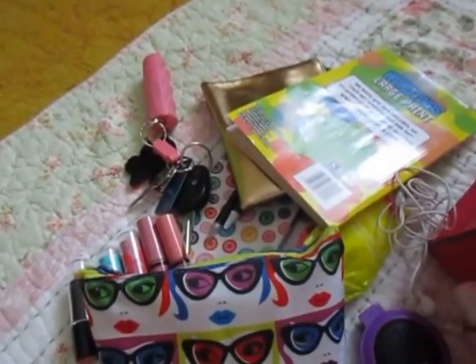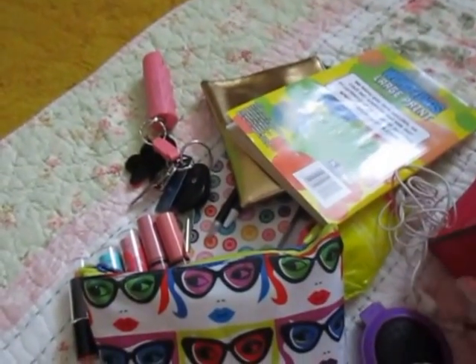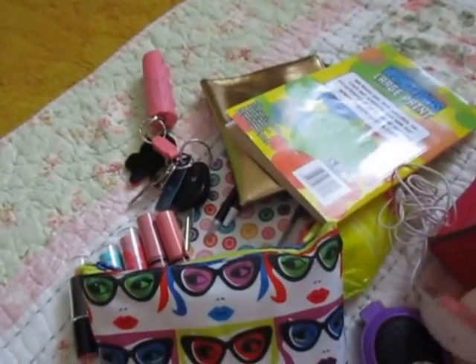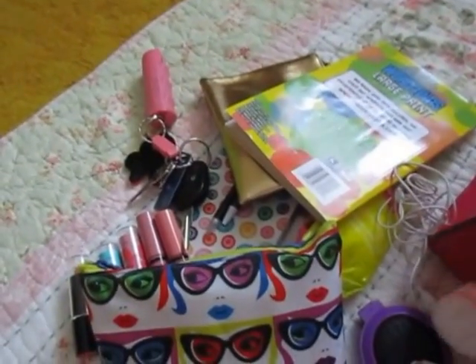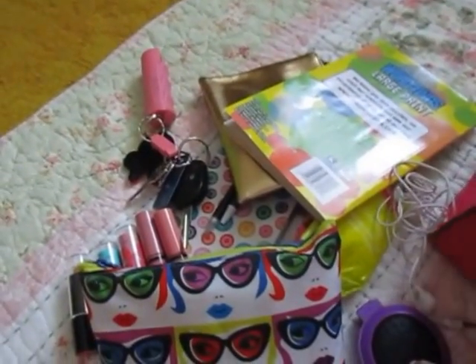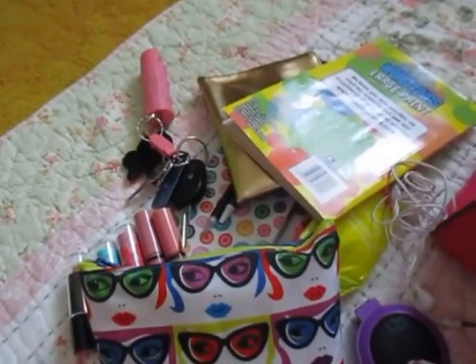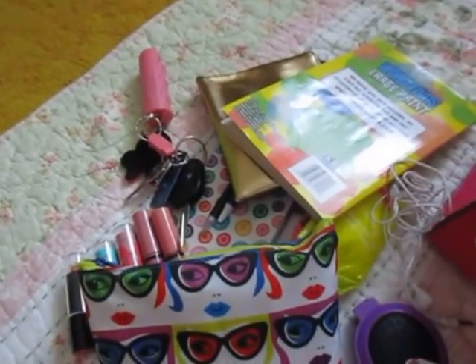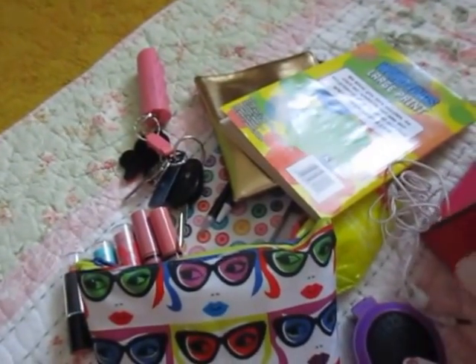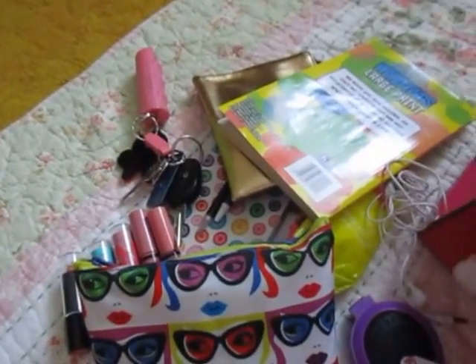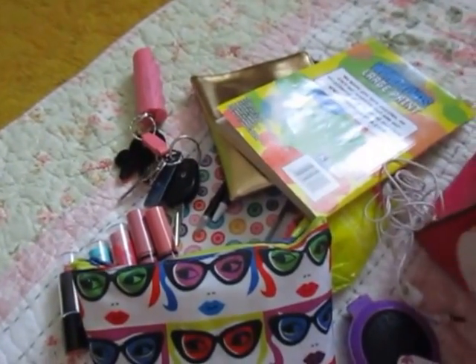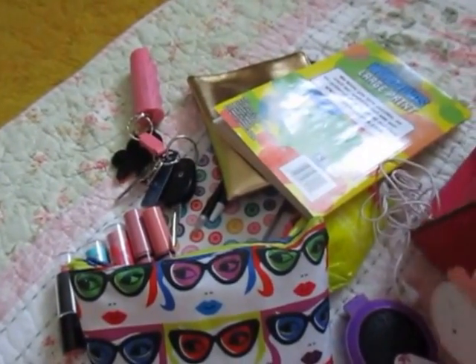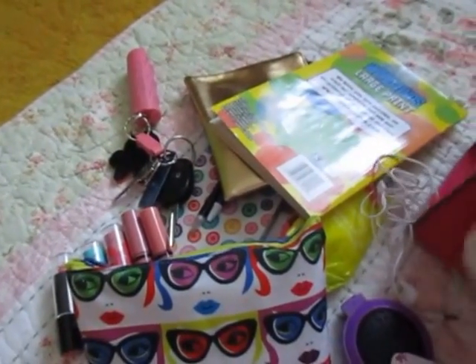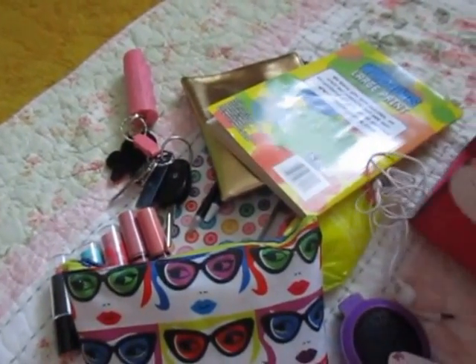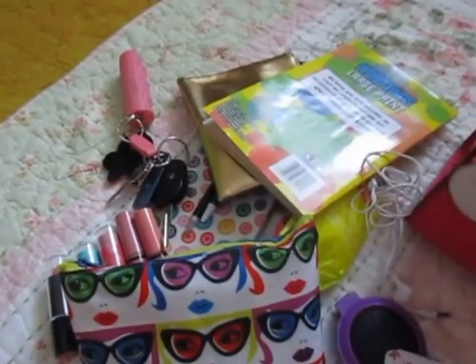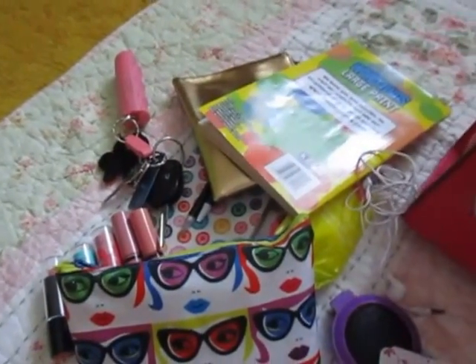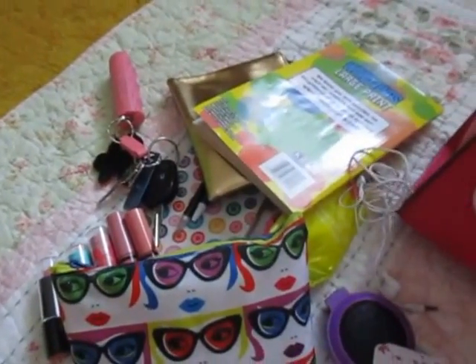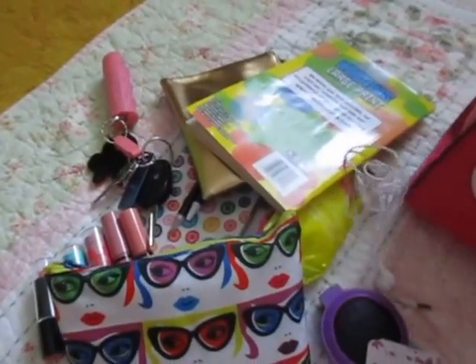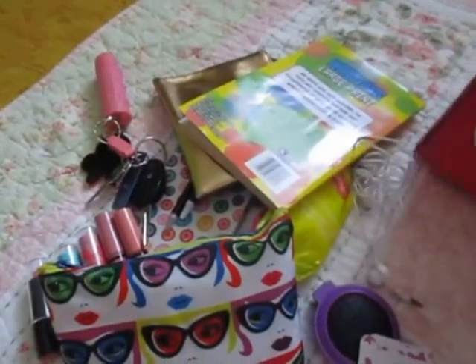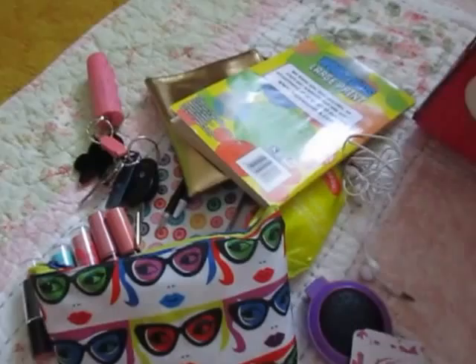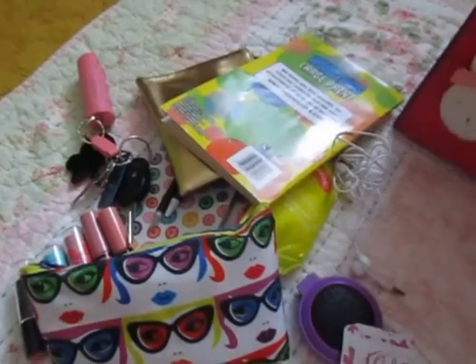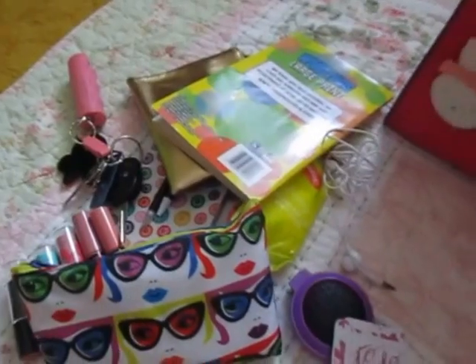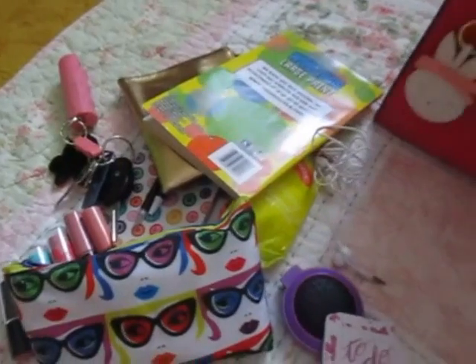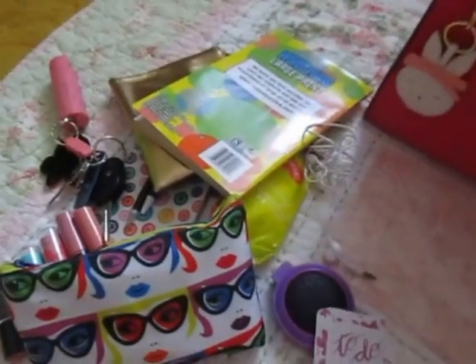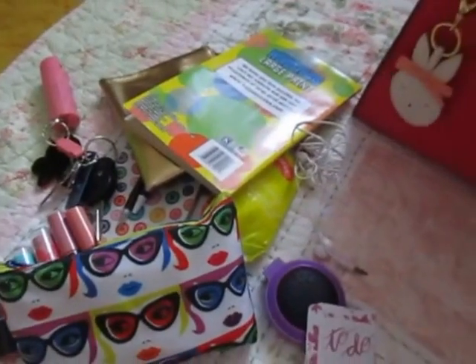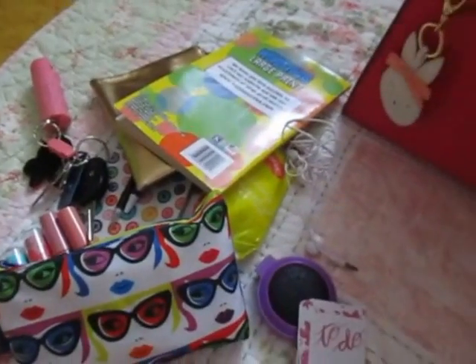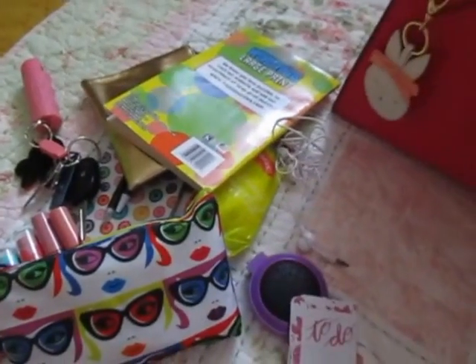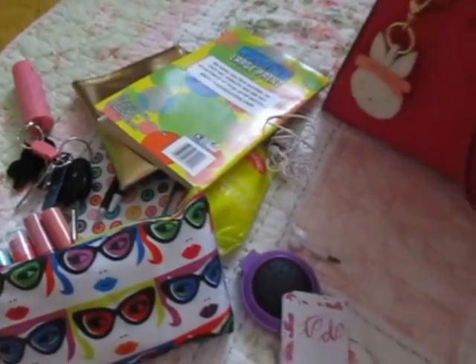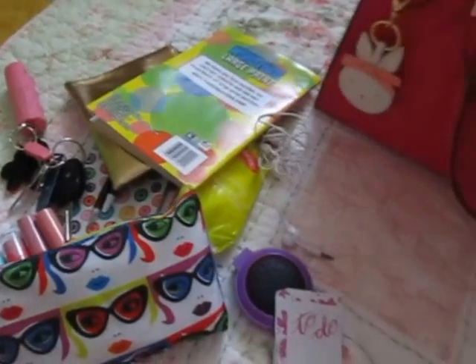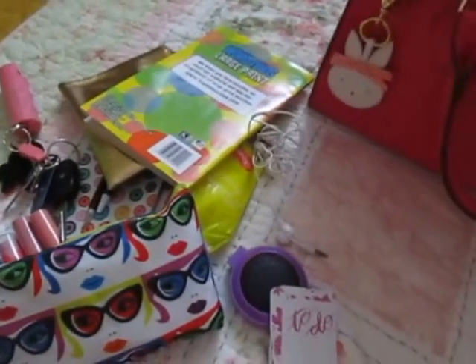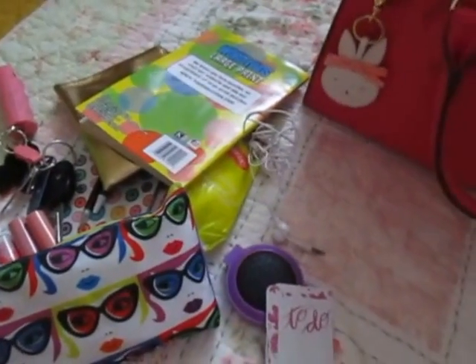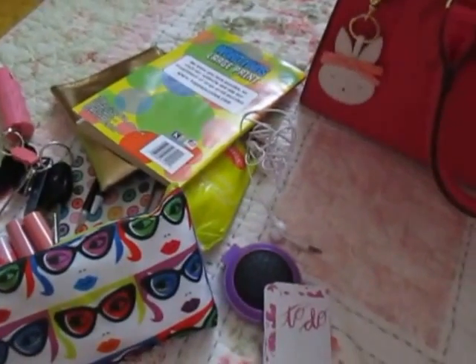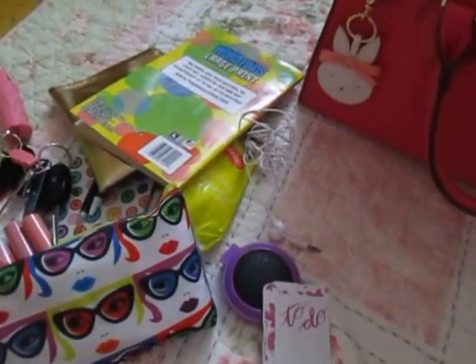So yes, that is what is in my Charming Charlie bag. Thank you guys for watching.